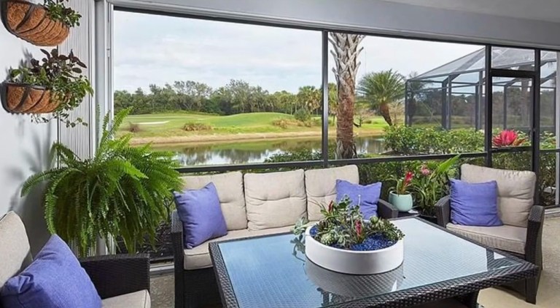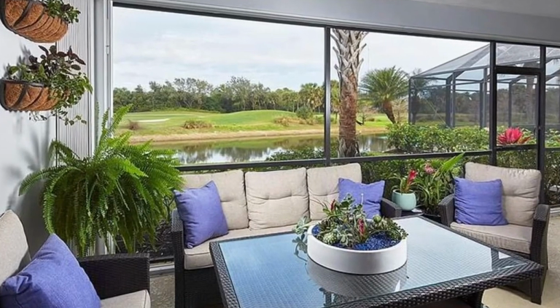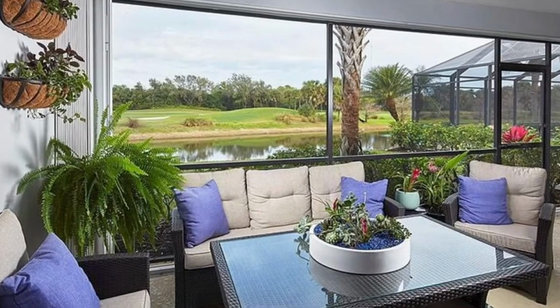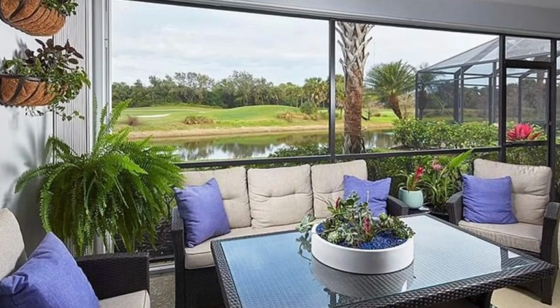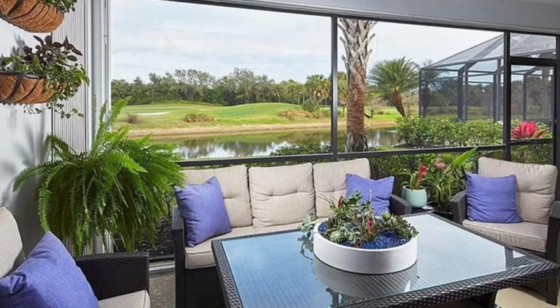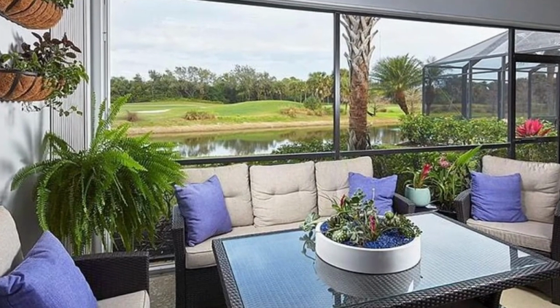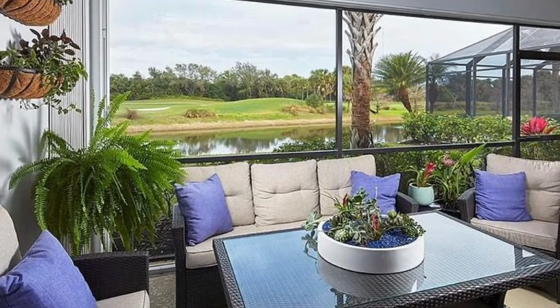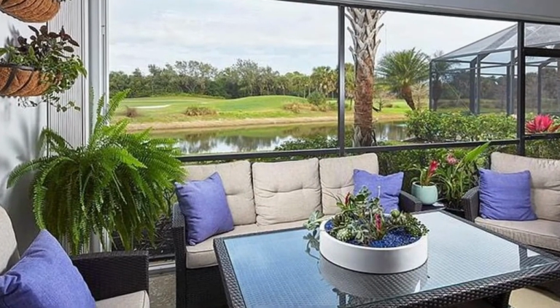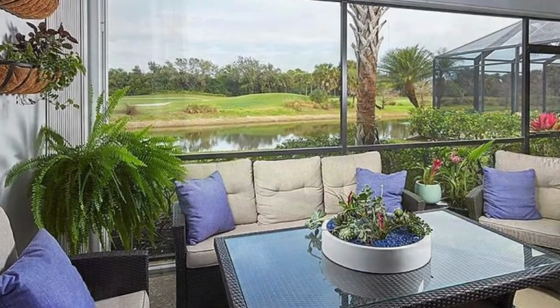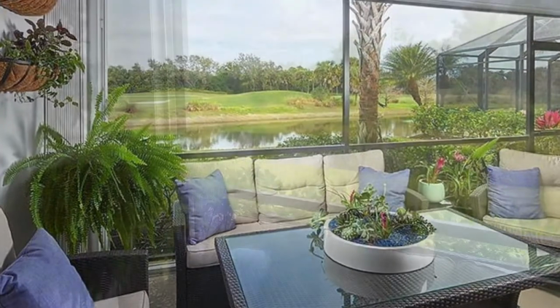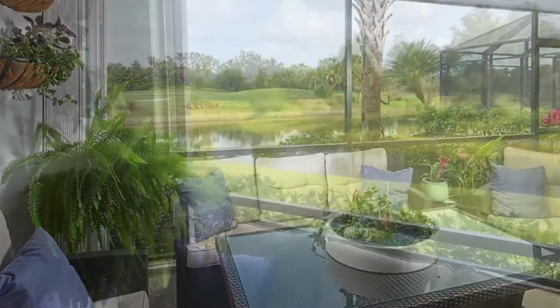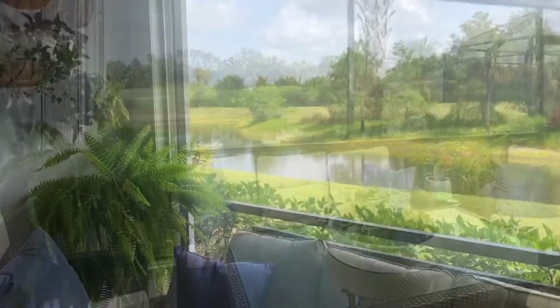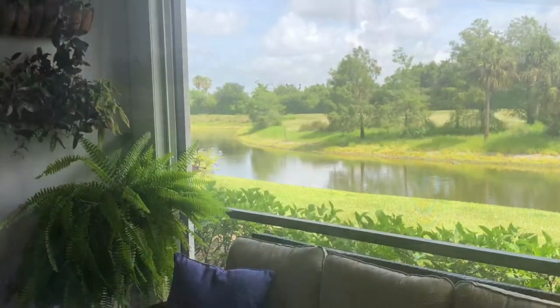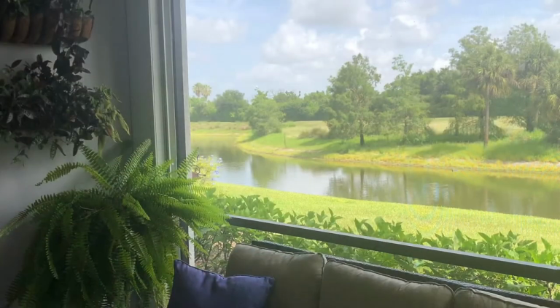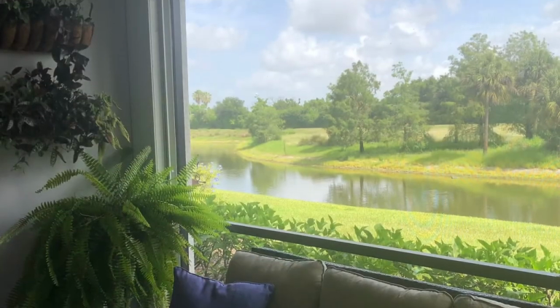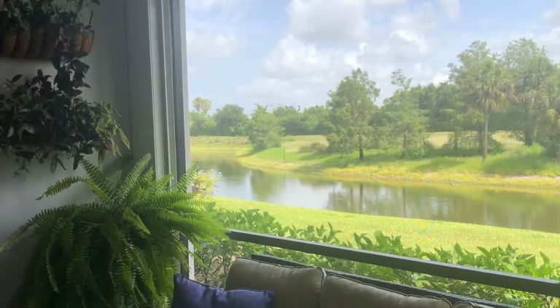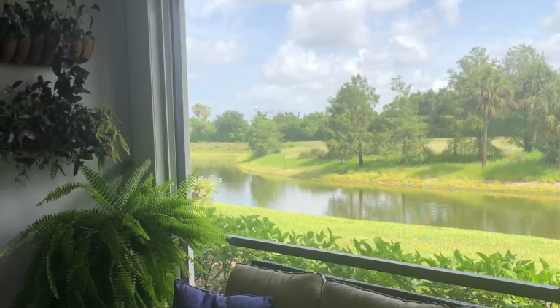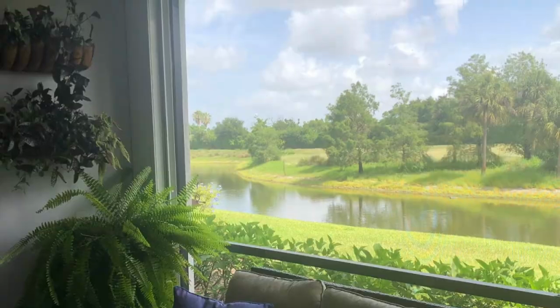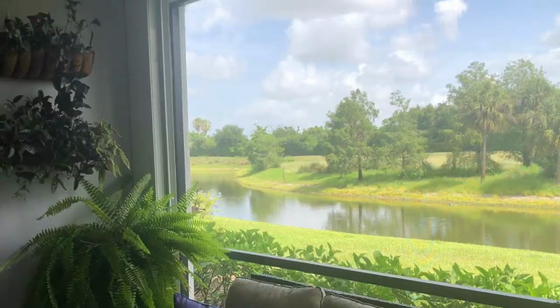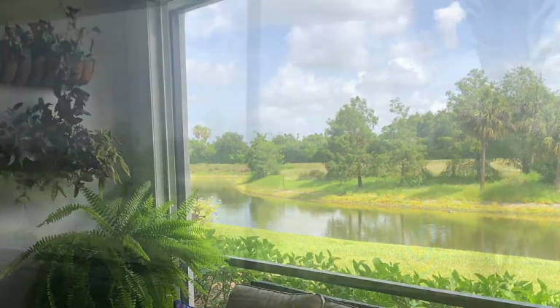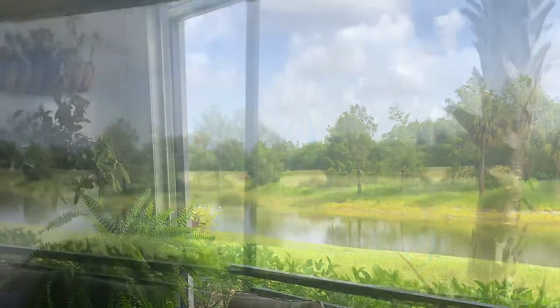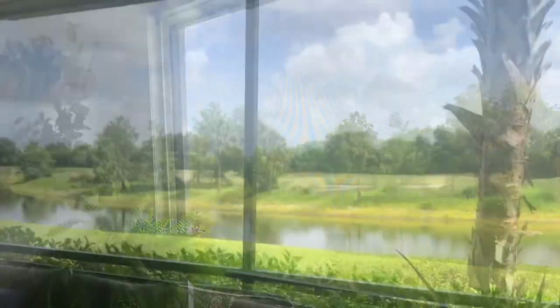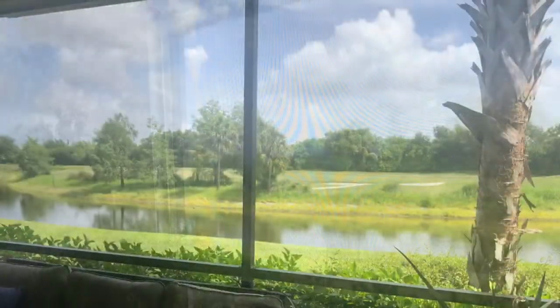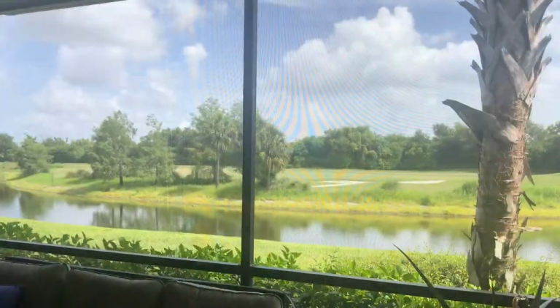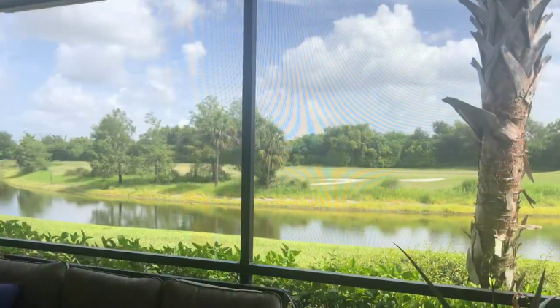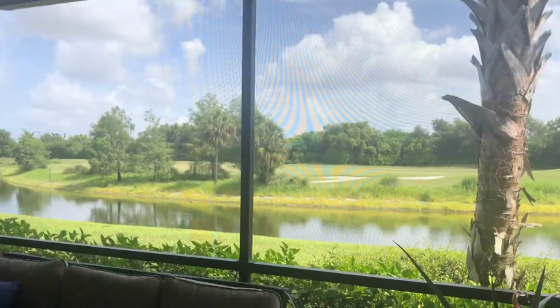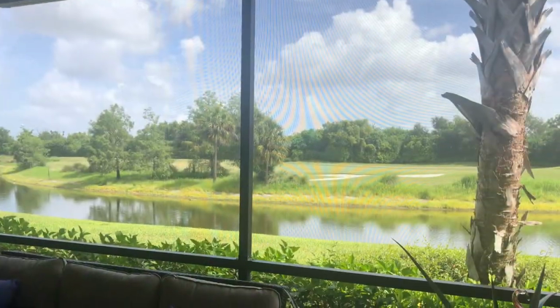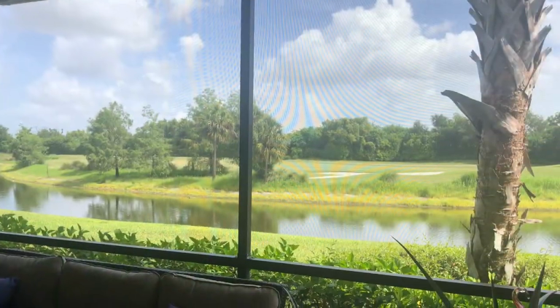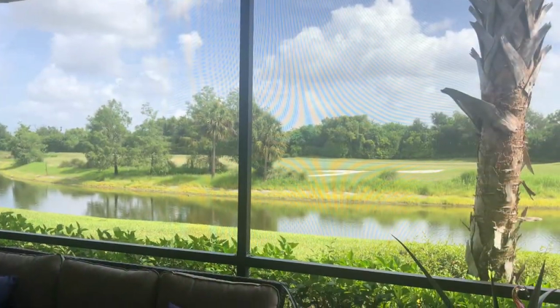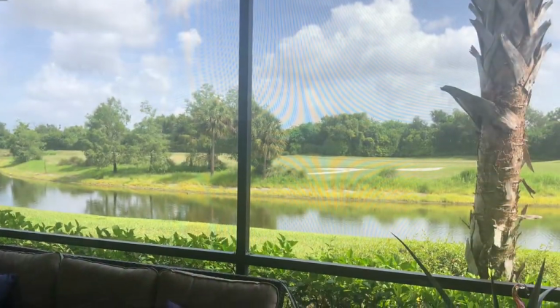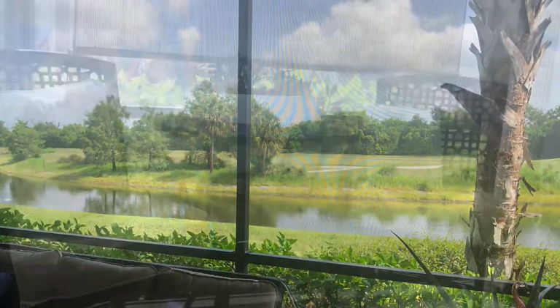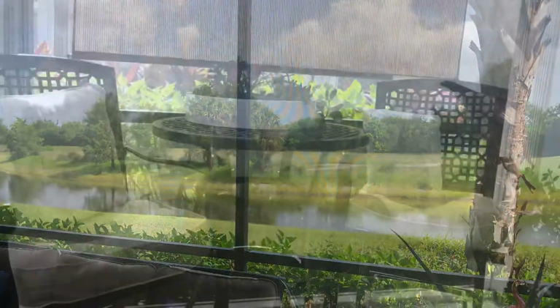The cozy Lanai has incredible views of the winding lake and golf course and is perfect for relaxing.